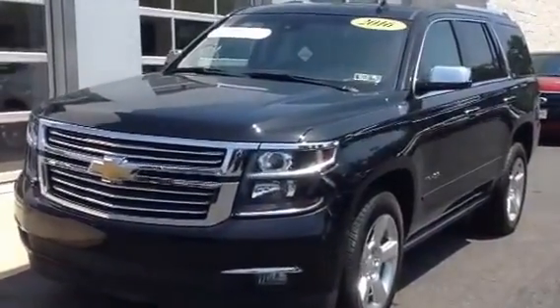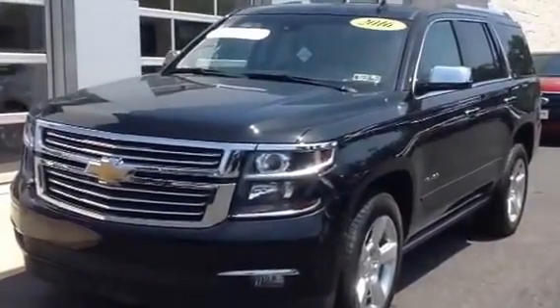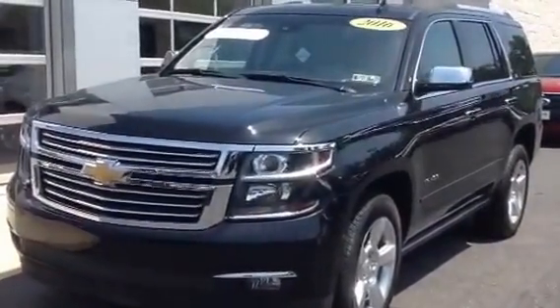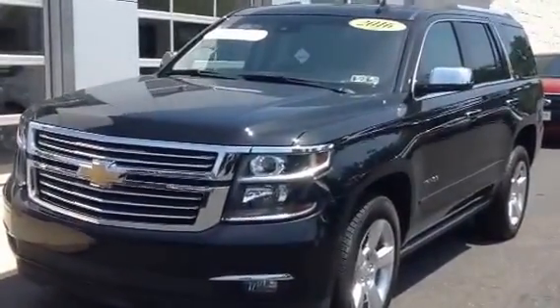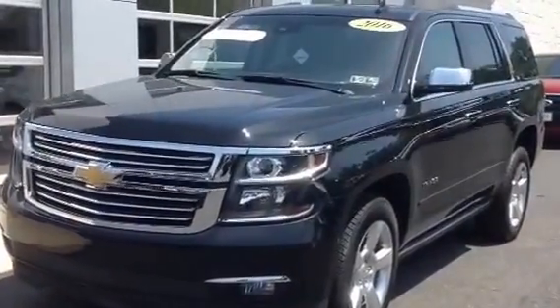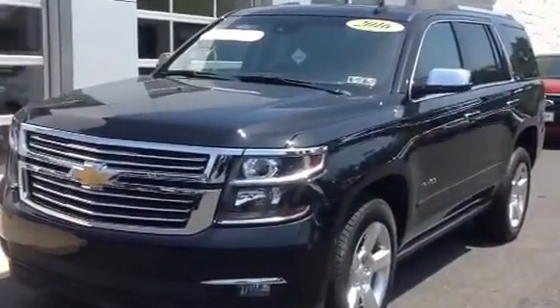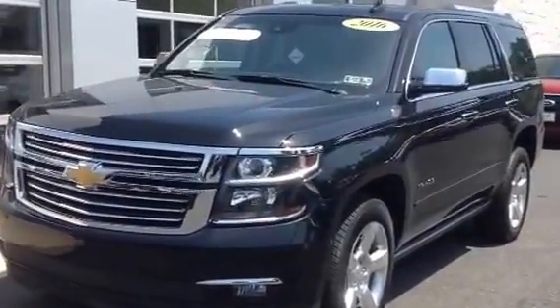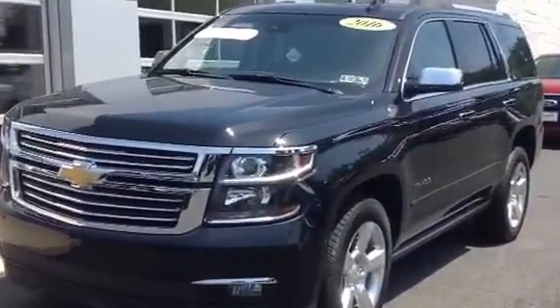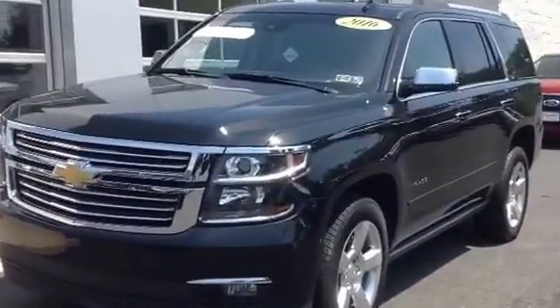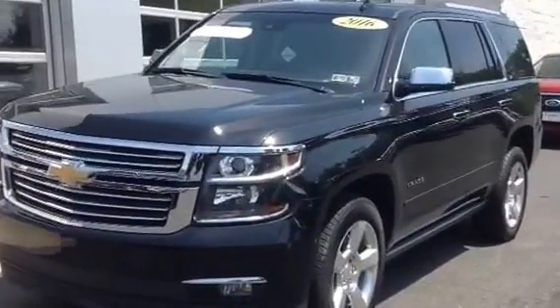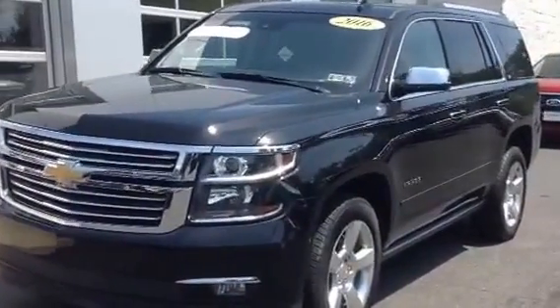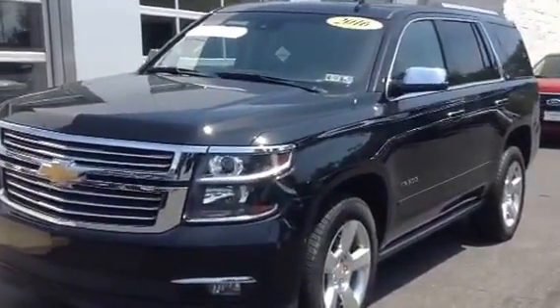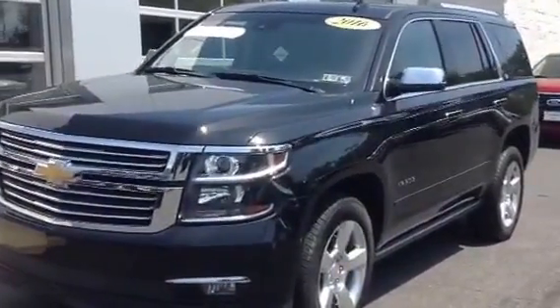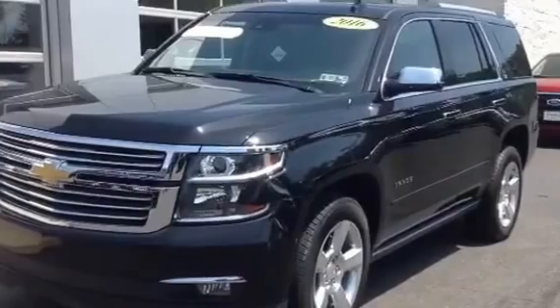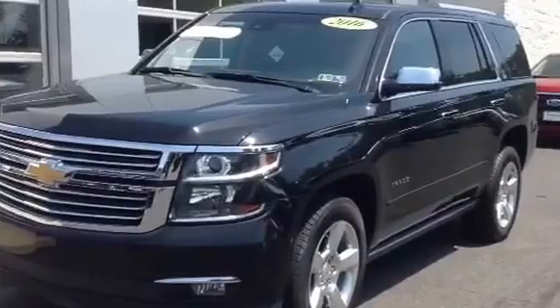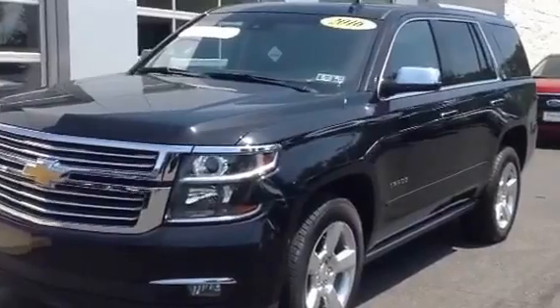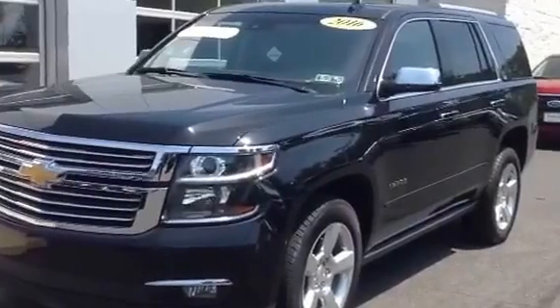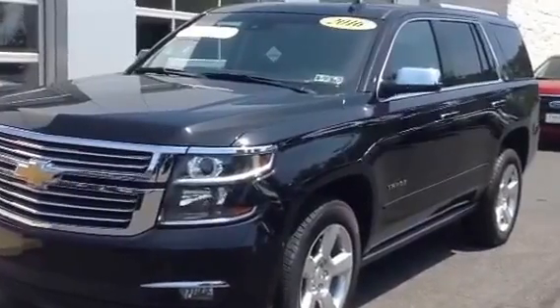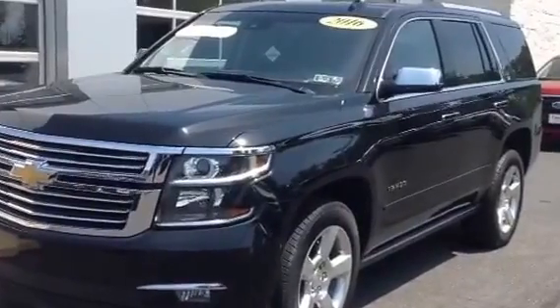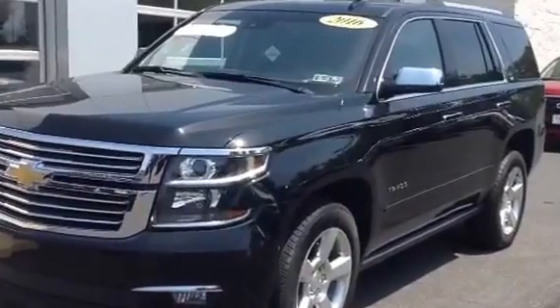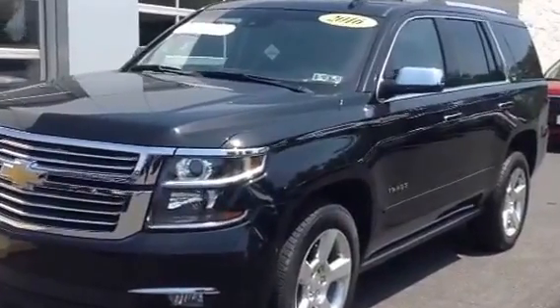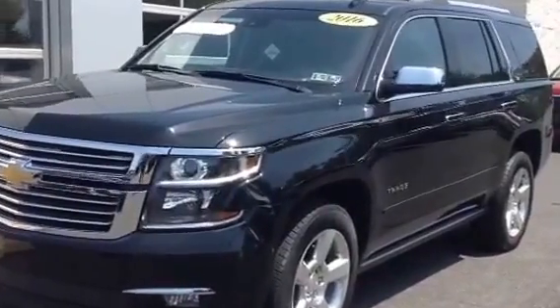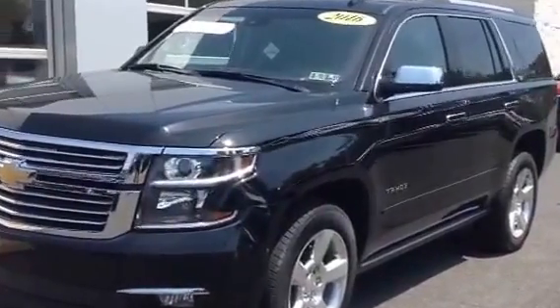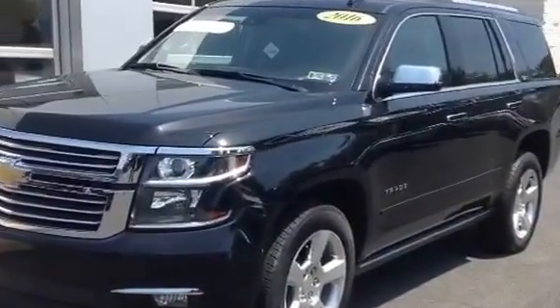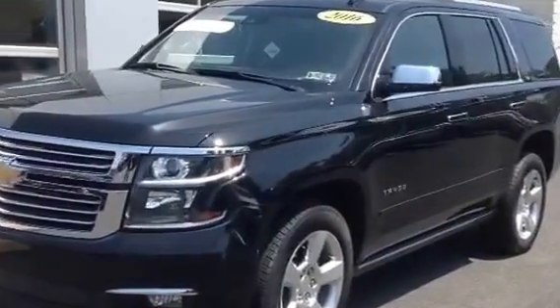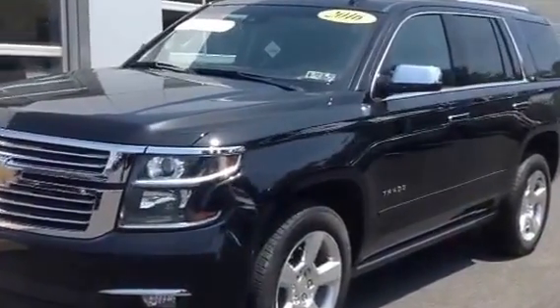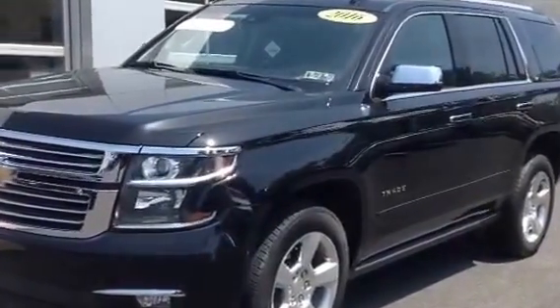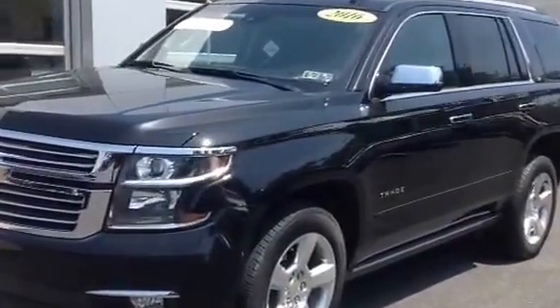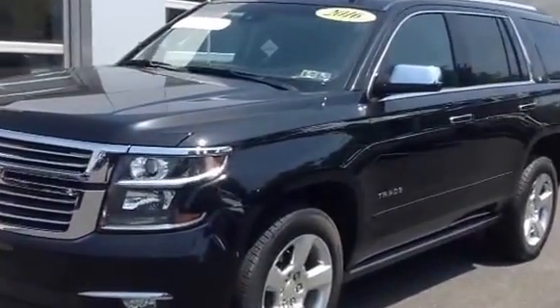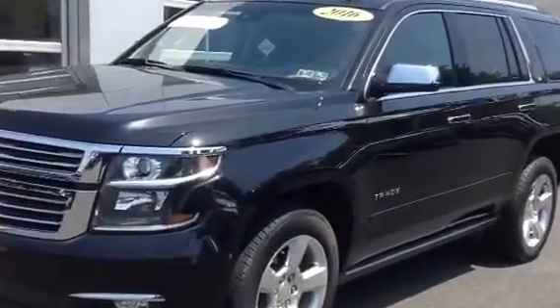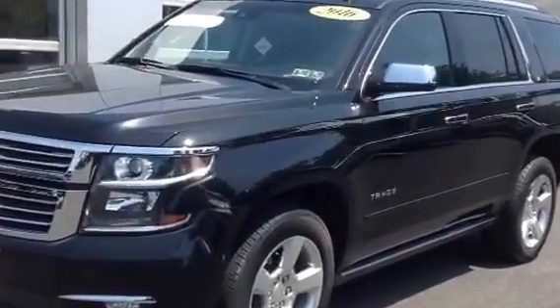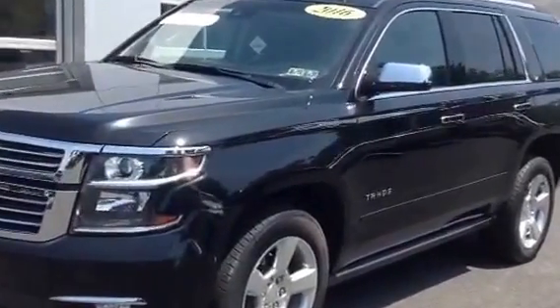It's a one owner vehicle. It has 15,000 miles on it. It has the 5.3 V8 with a 6-speed automatic transmission.